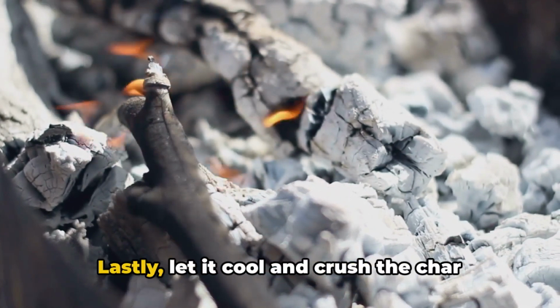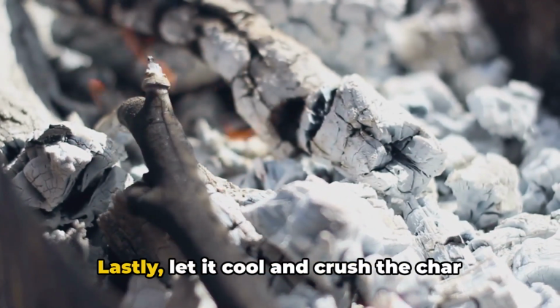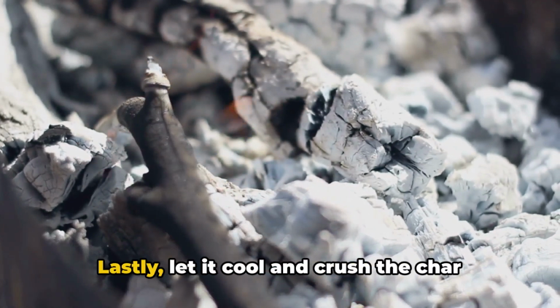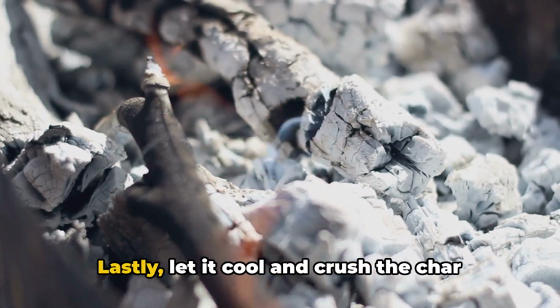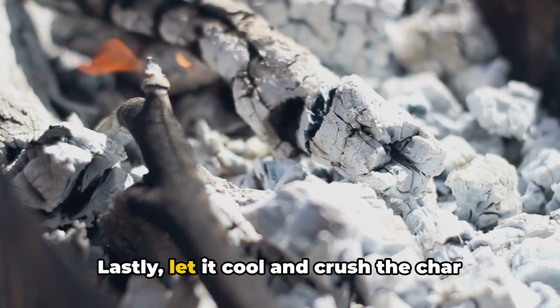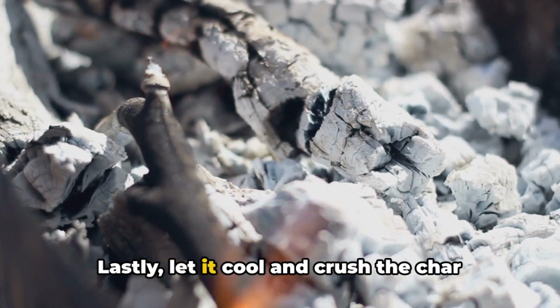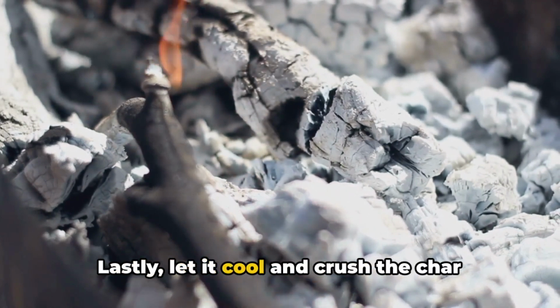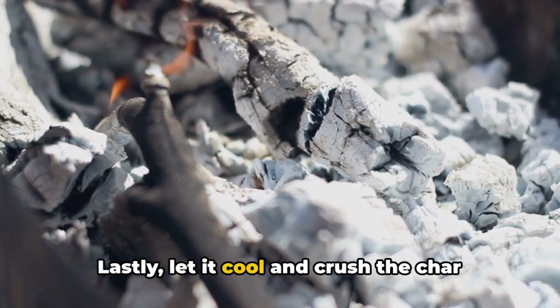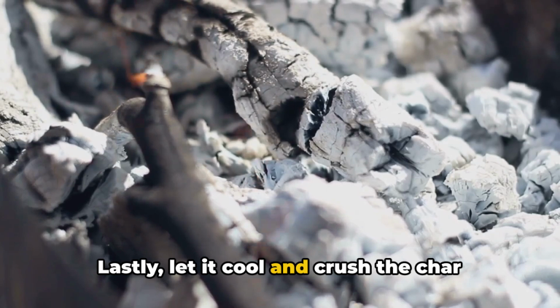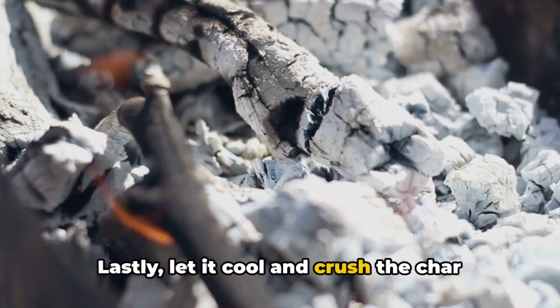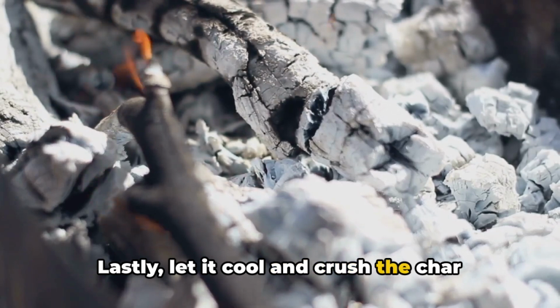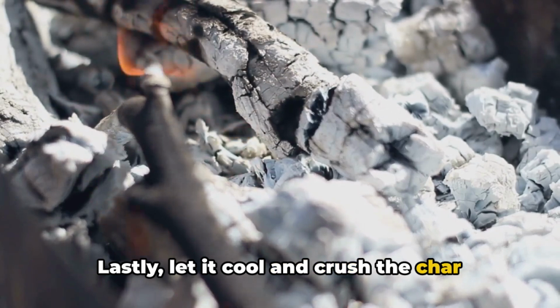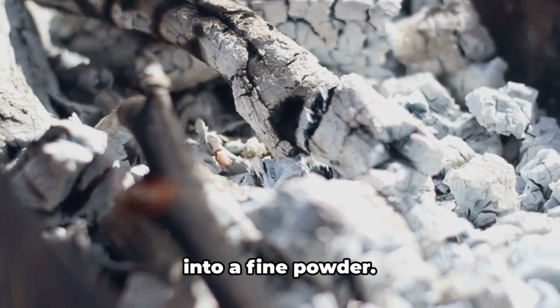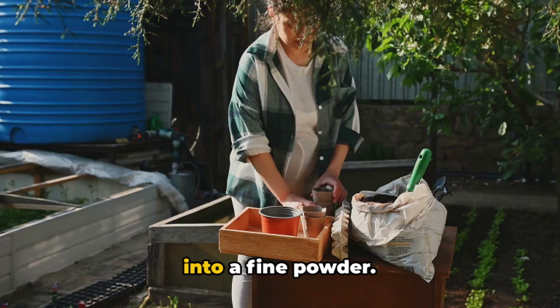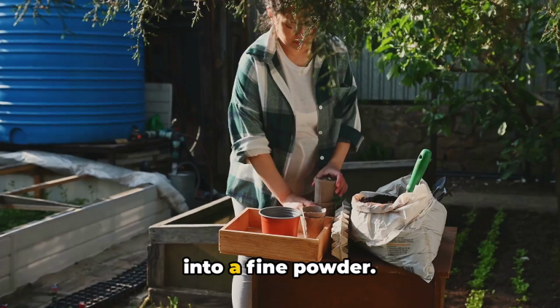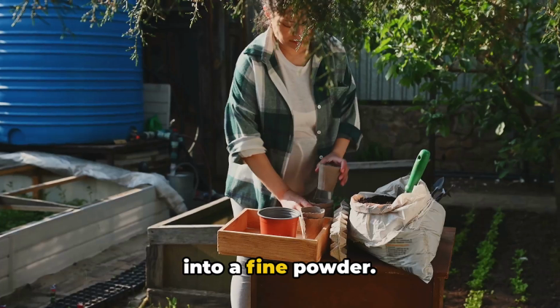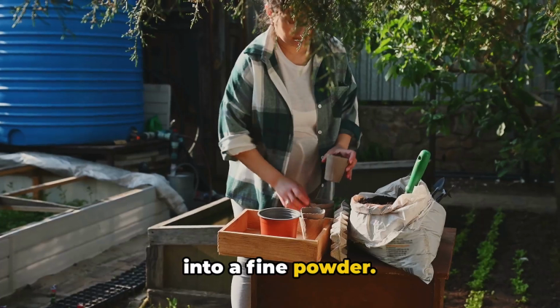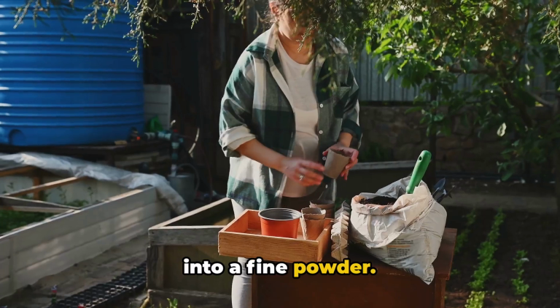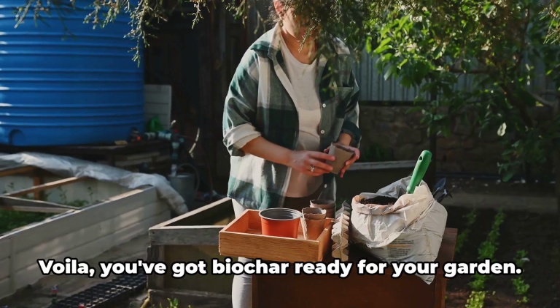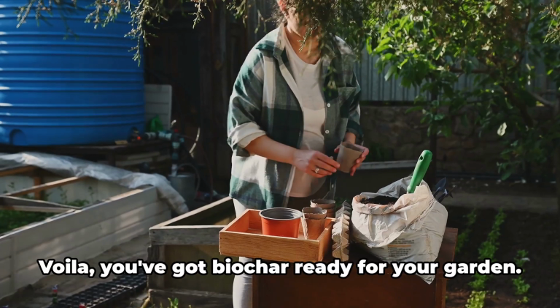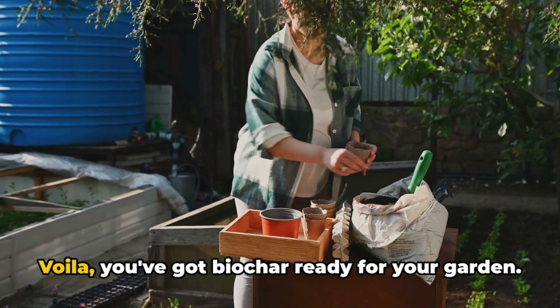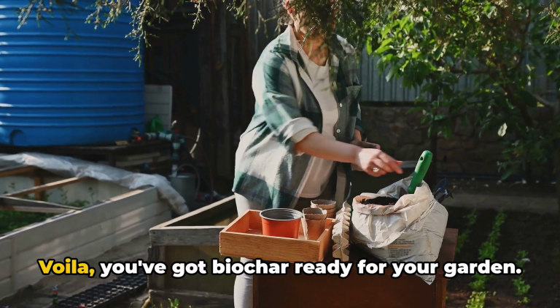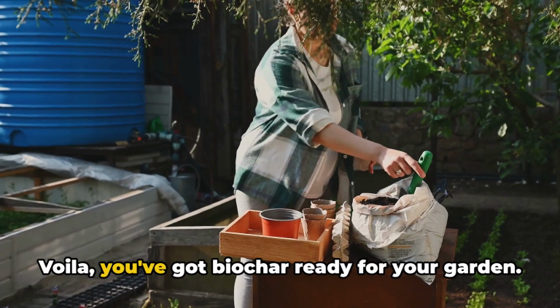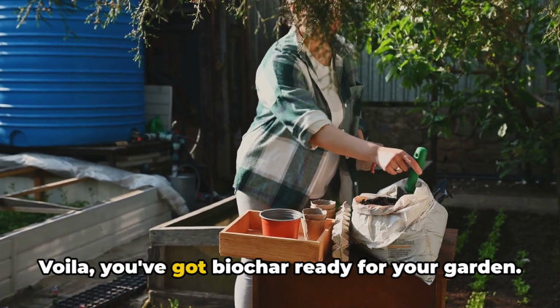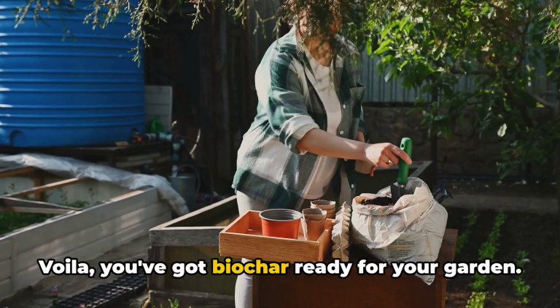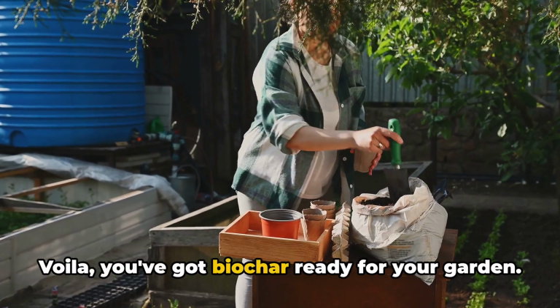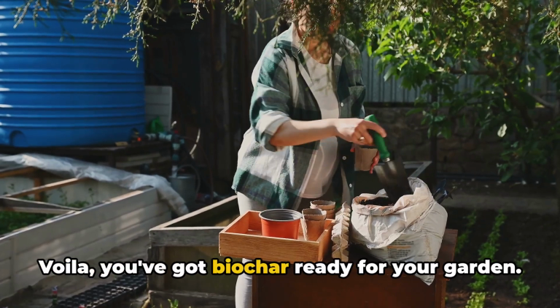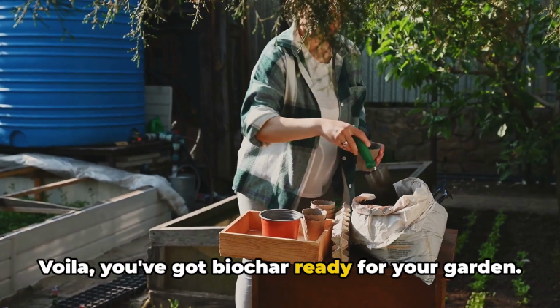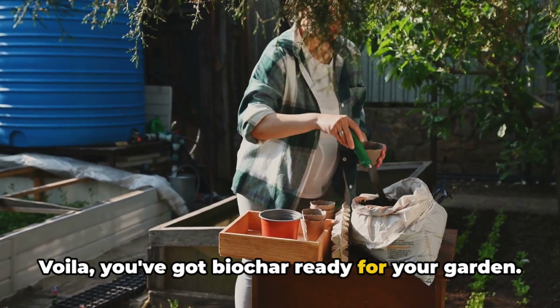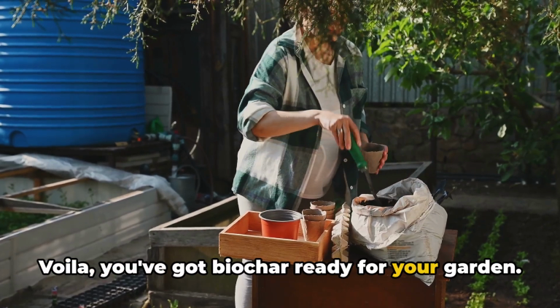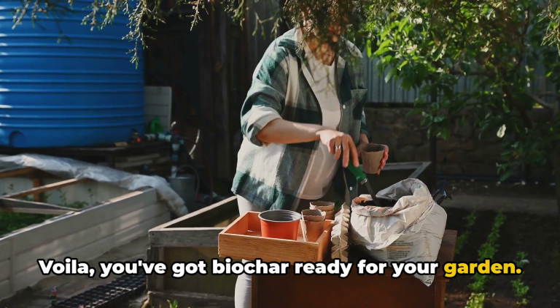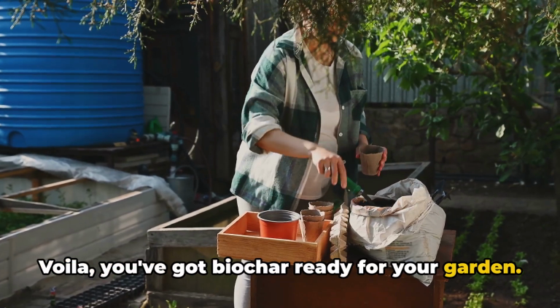Lastly, let it cool and crush the char into a fine powder. Voila, you've got biochar ready for your garden.